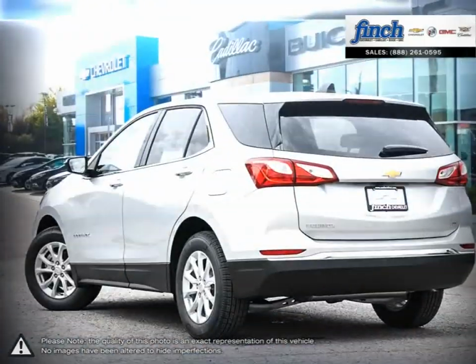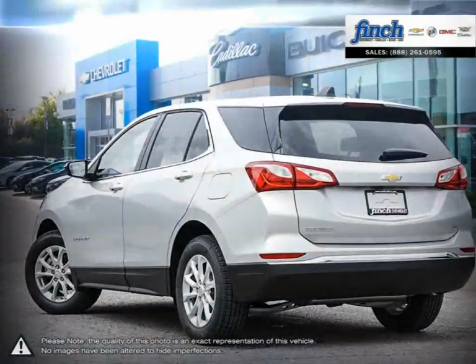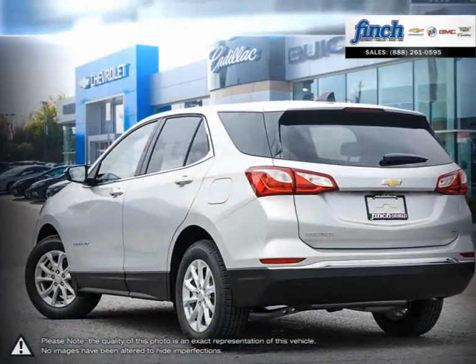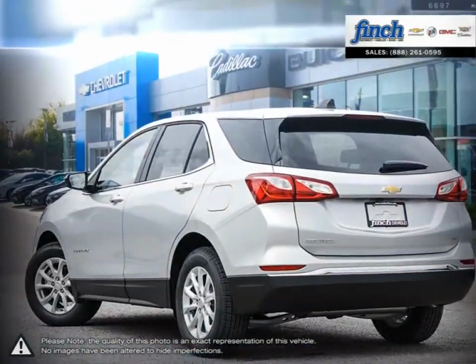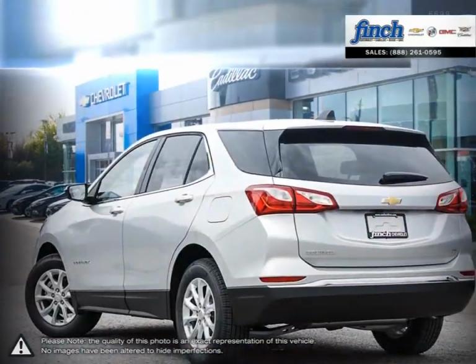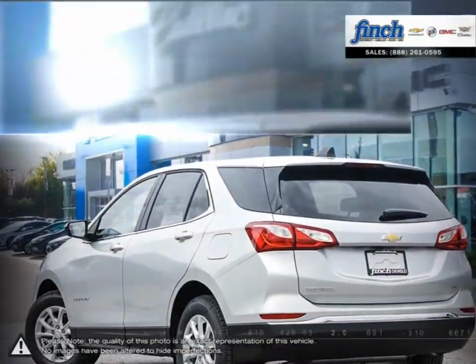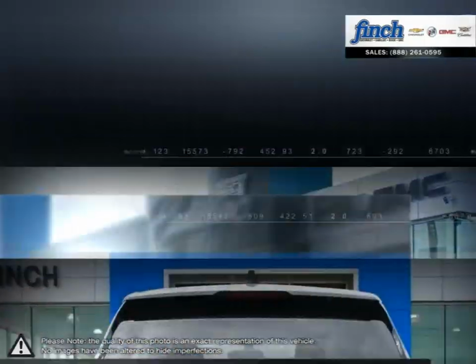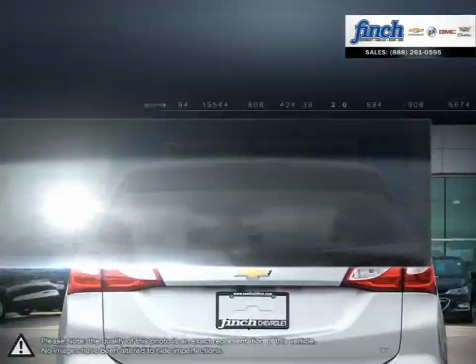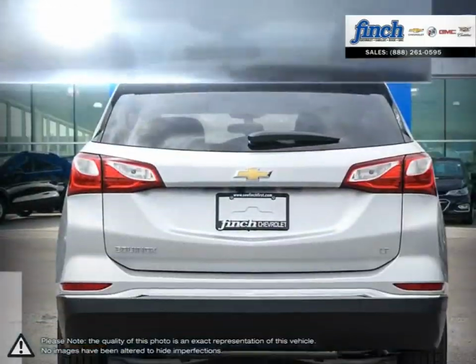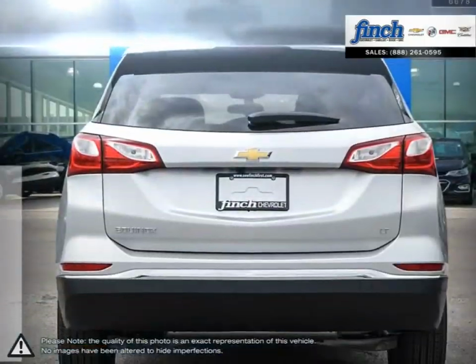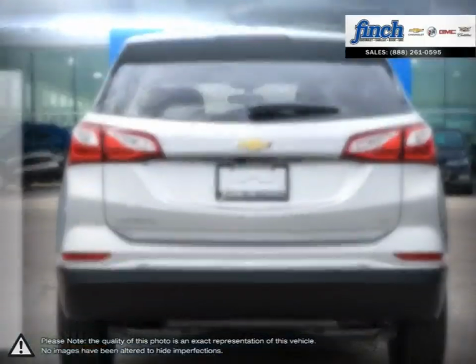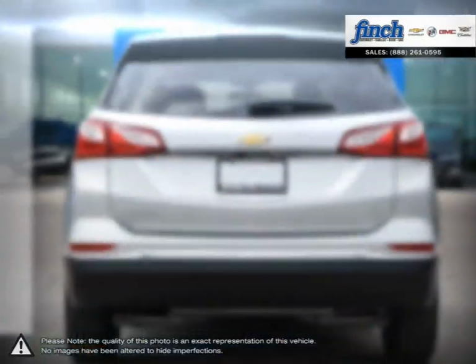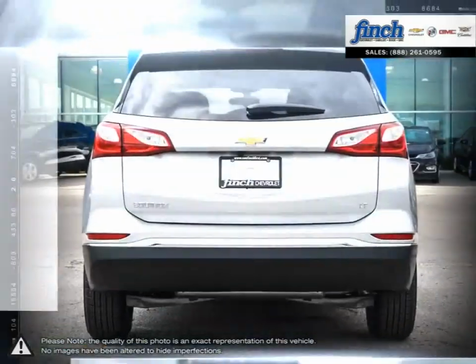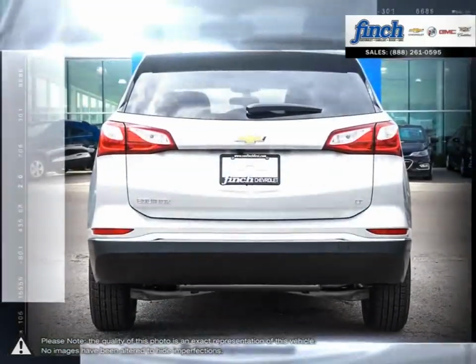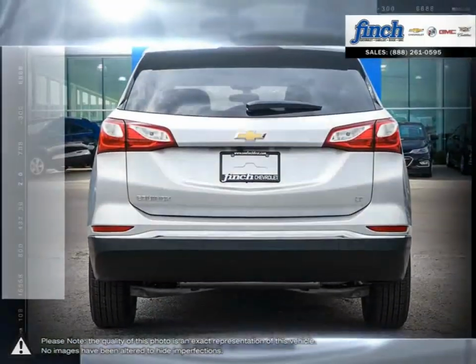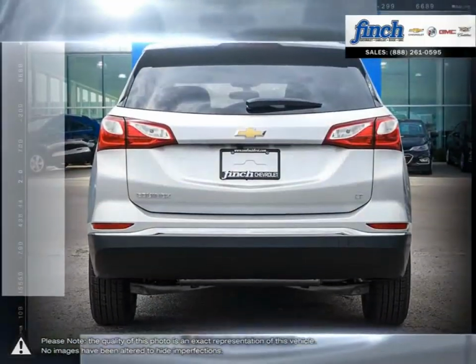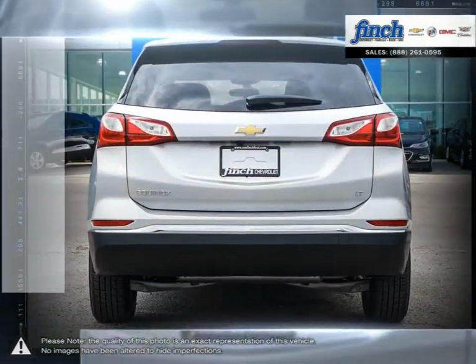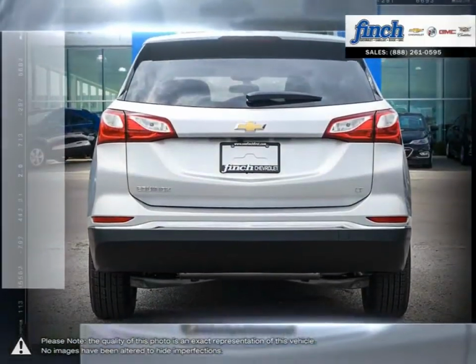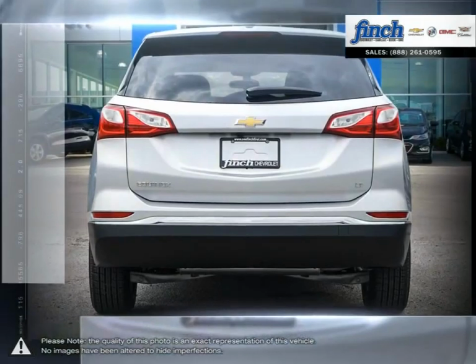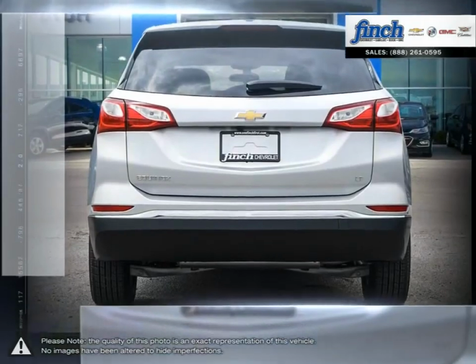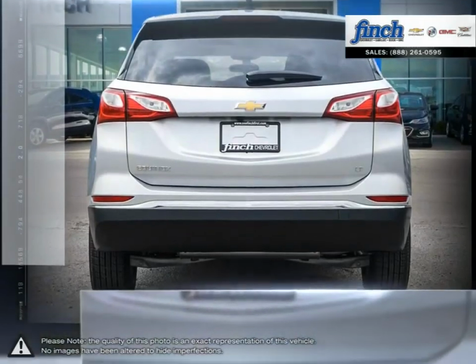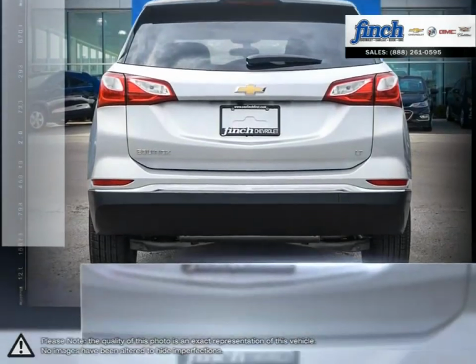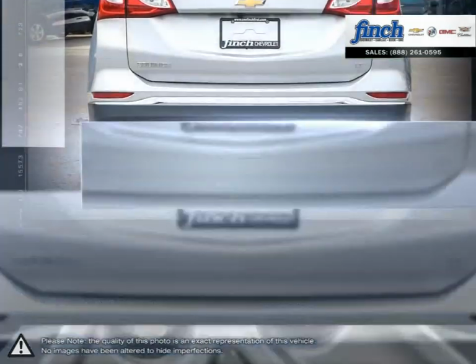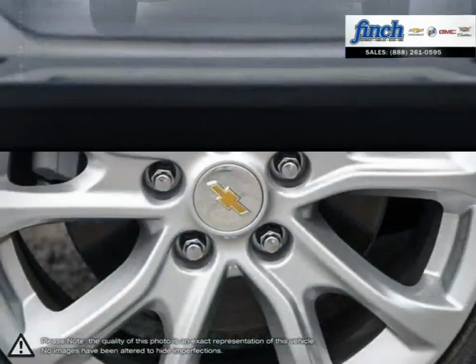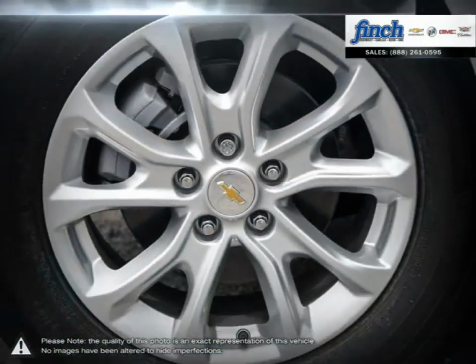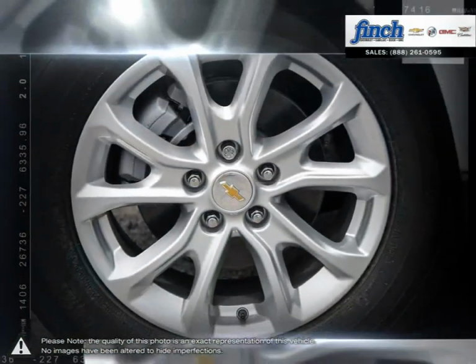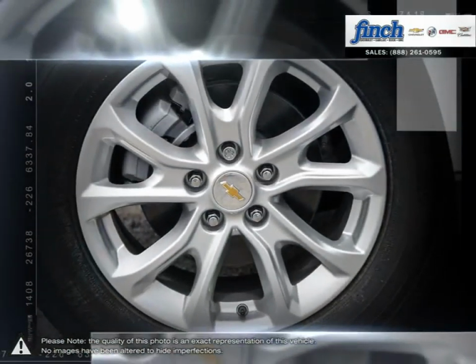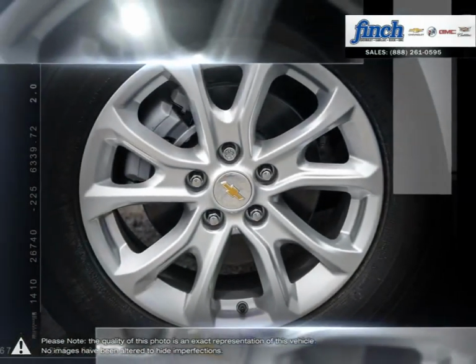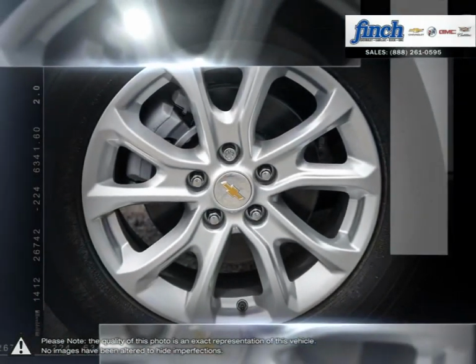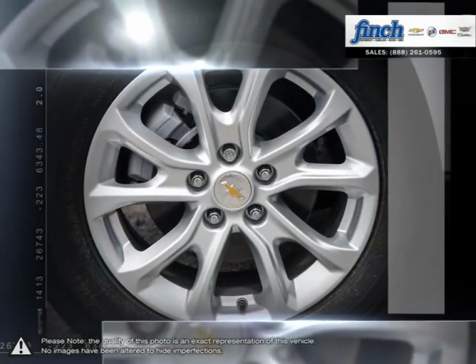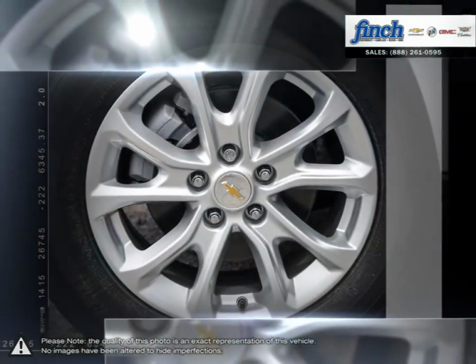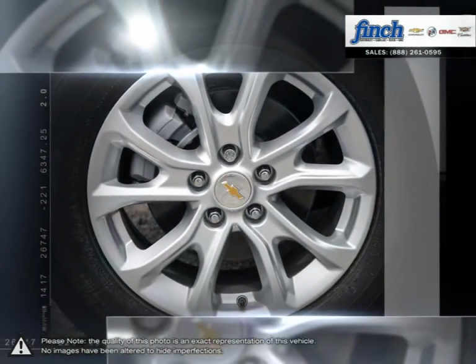Efficiency, space, style, versatility — it's all right here in the Equinox crossover SUV.